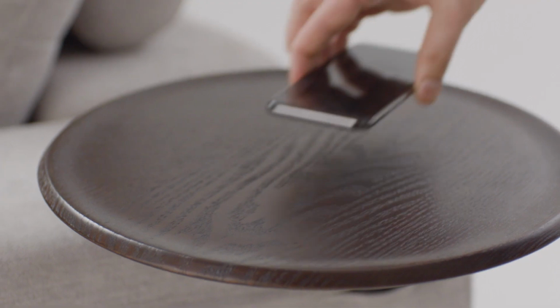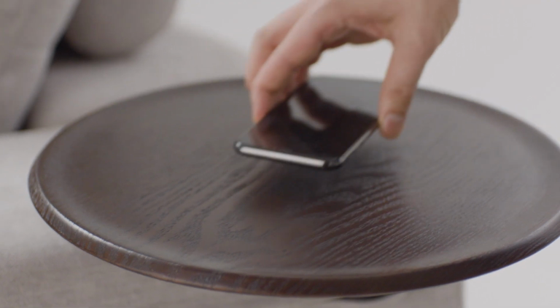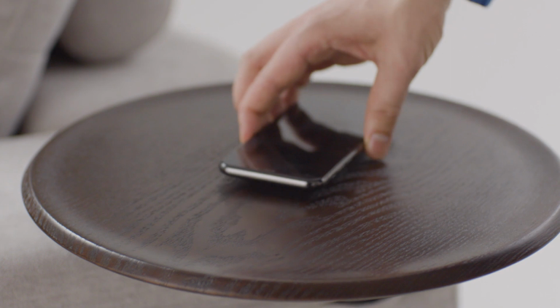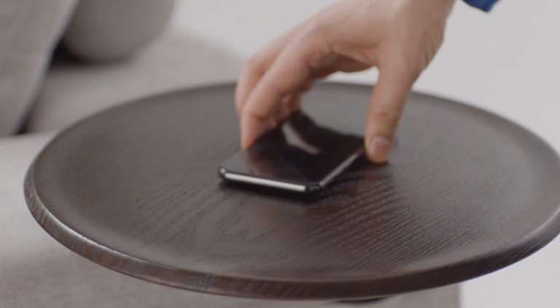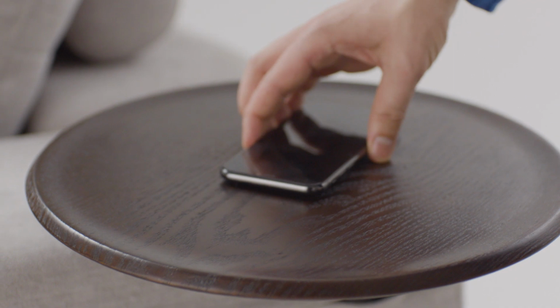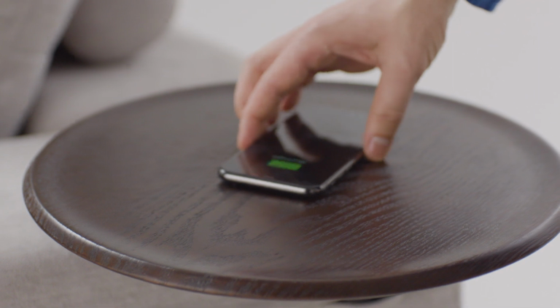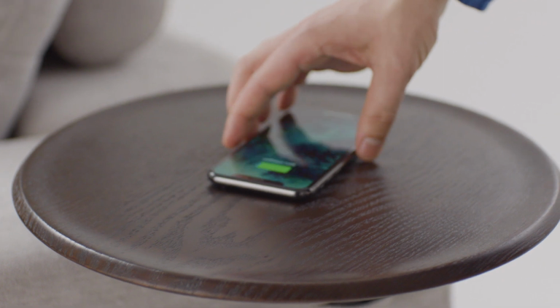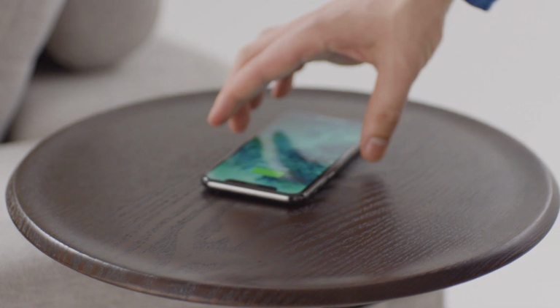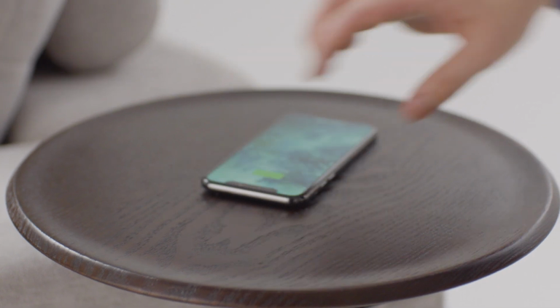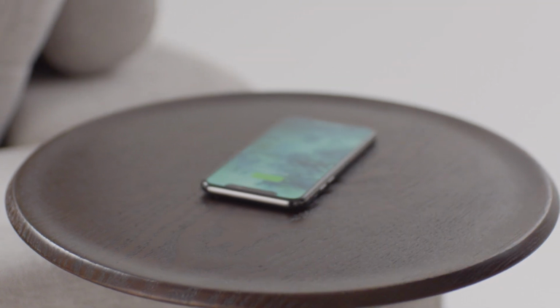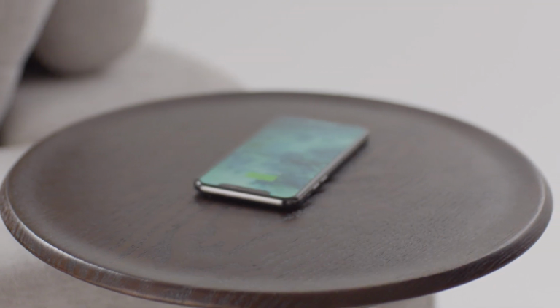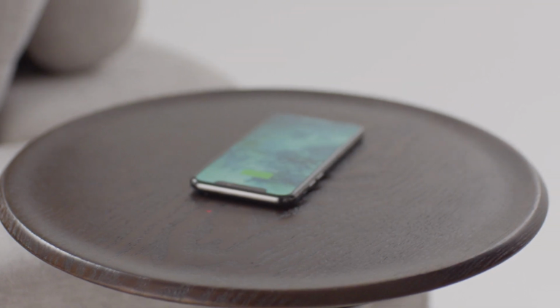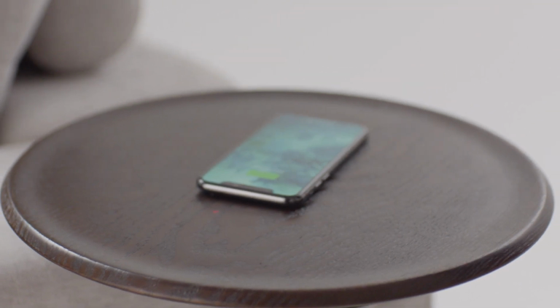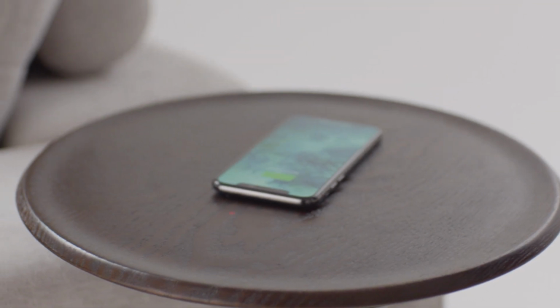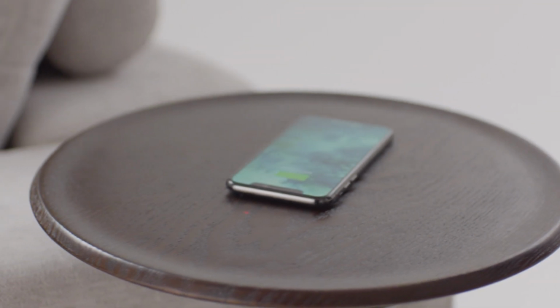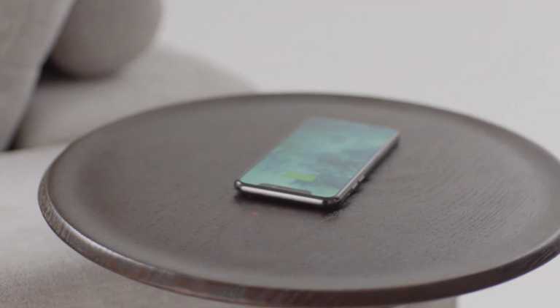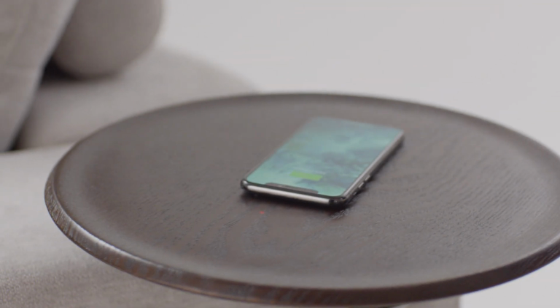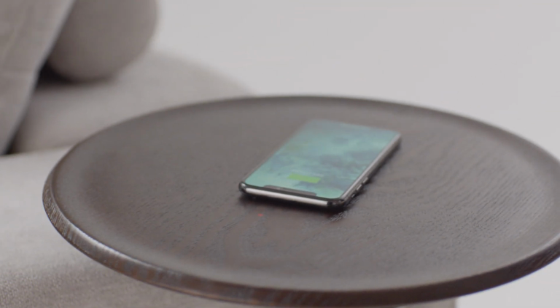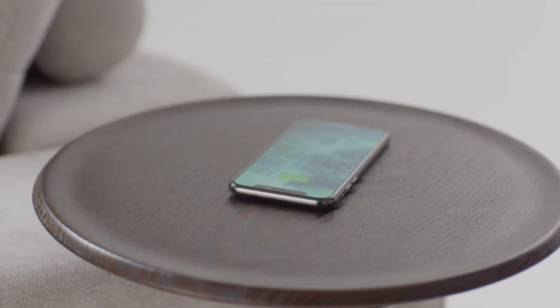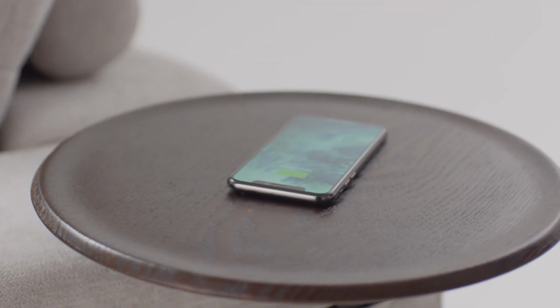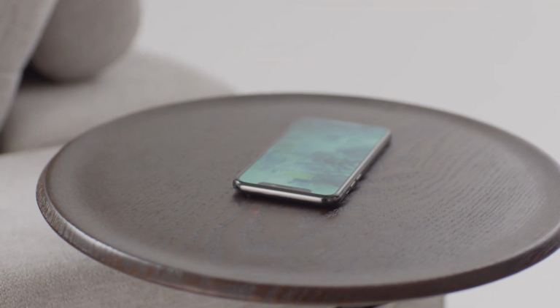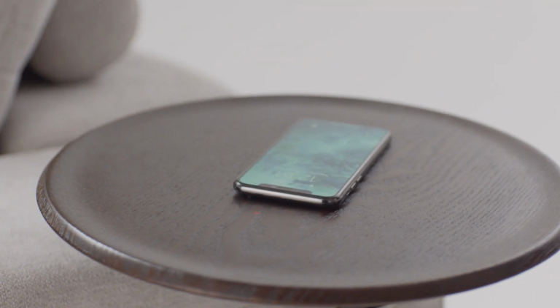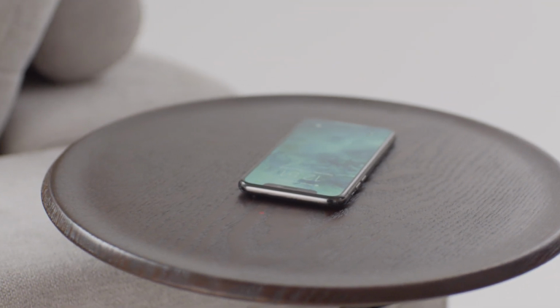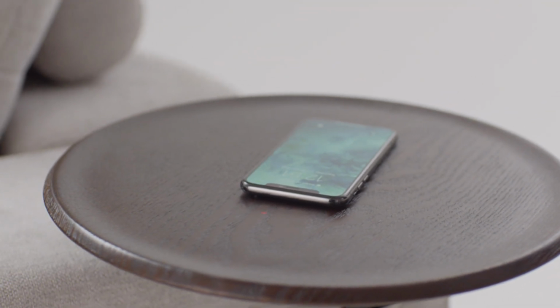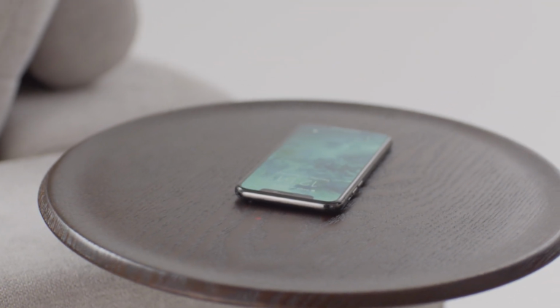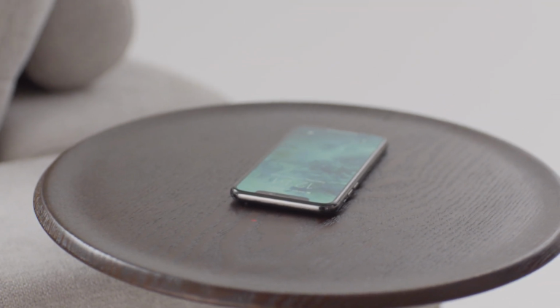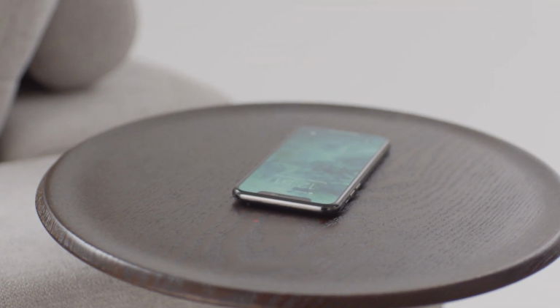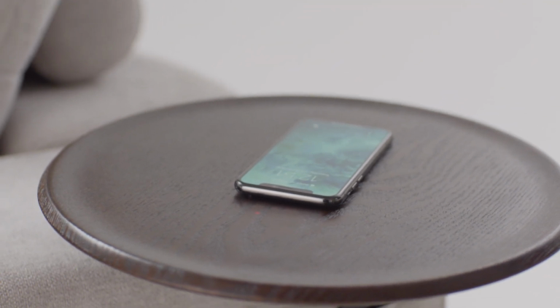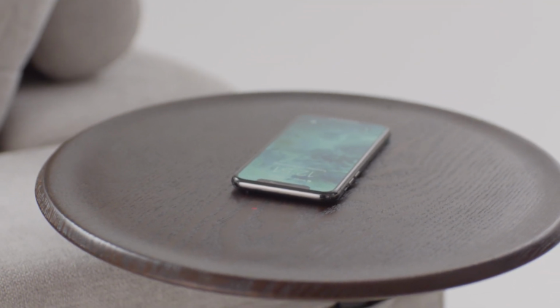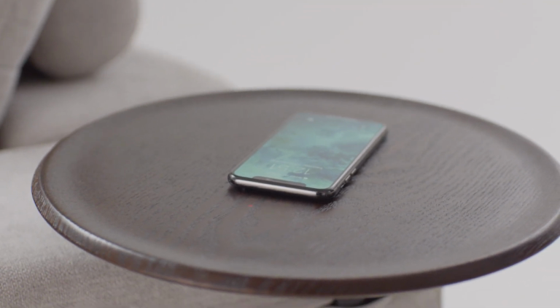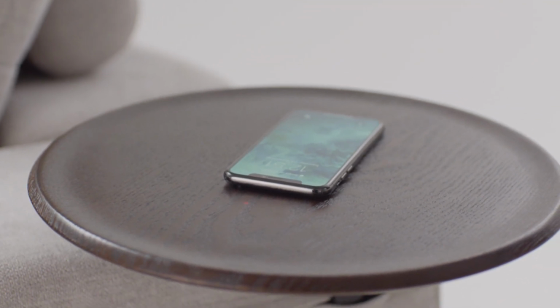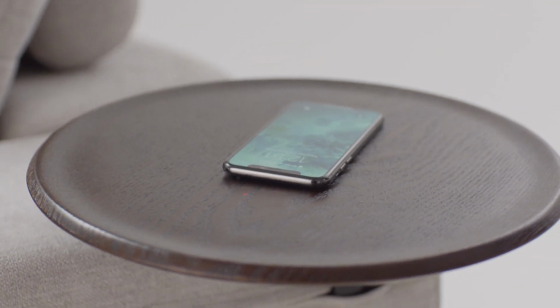Connect to power, place your phone on the surface, and wait for the charge light to appear.